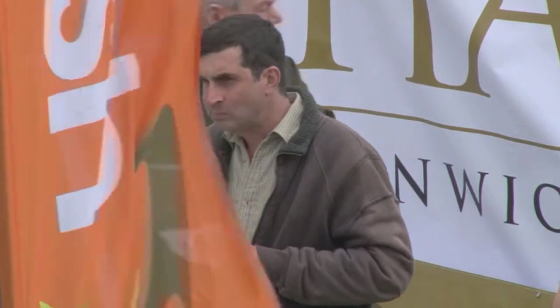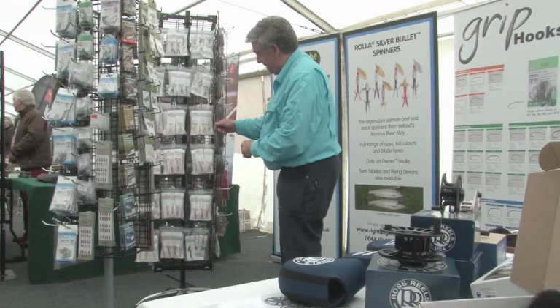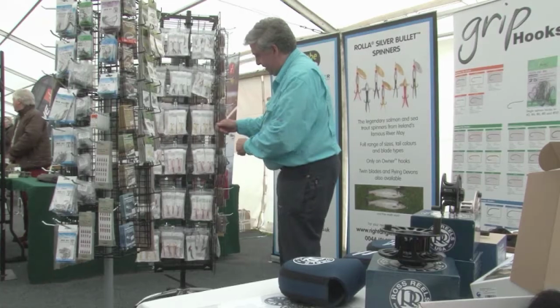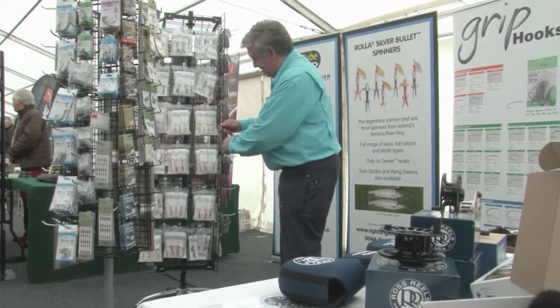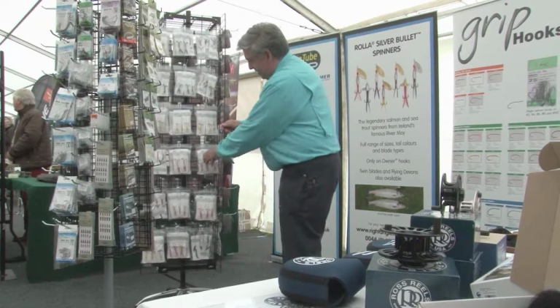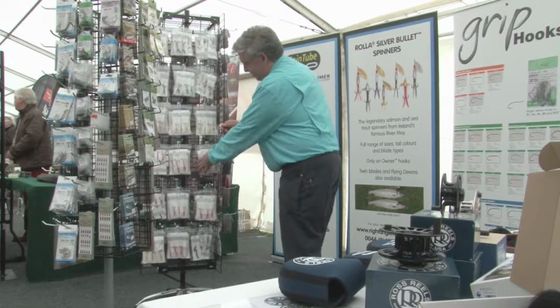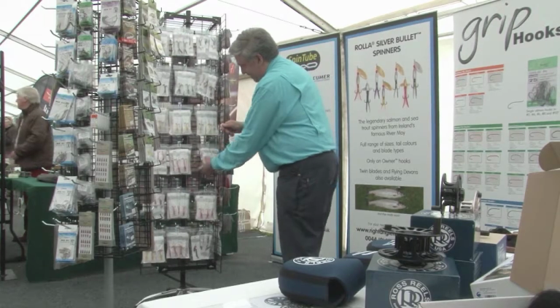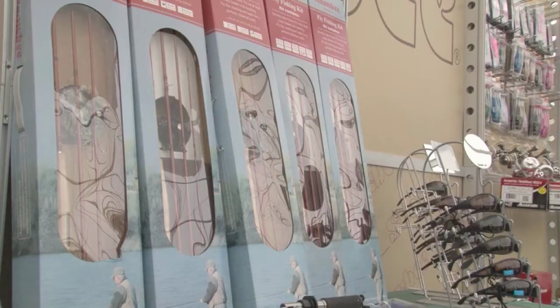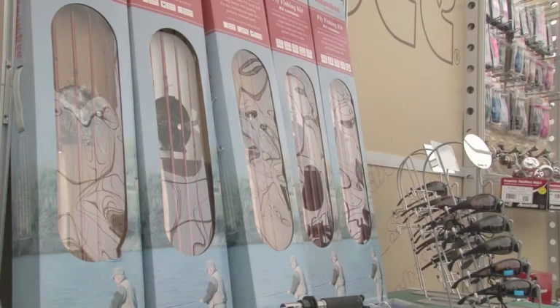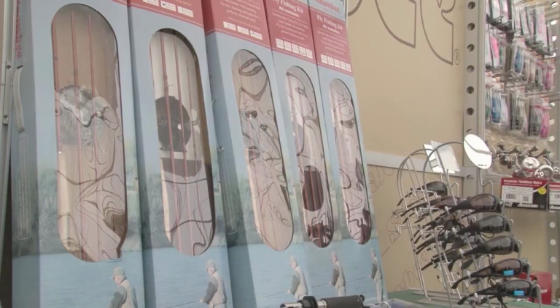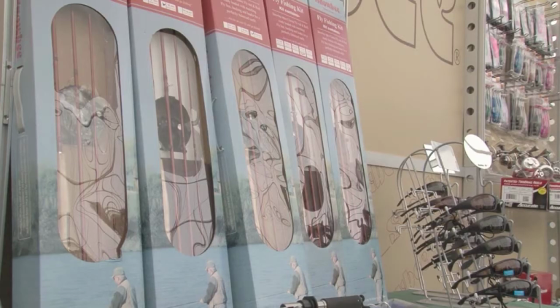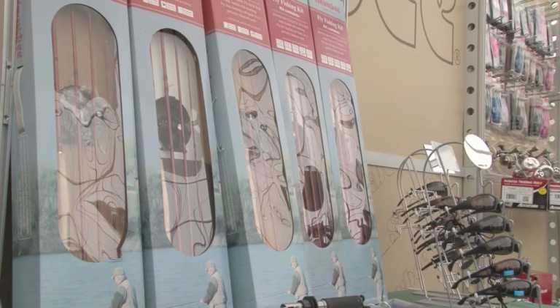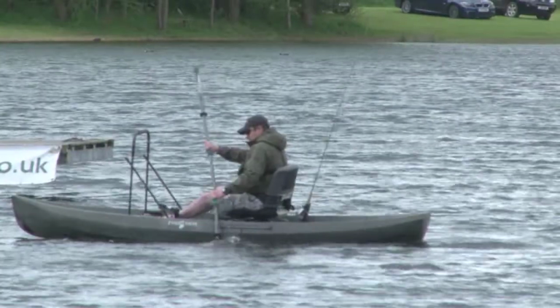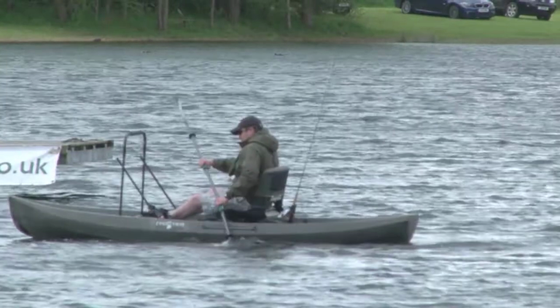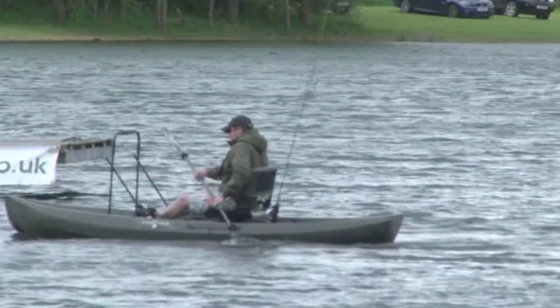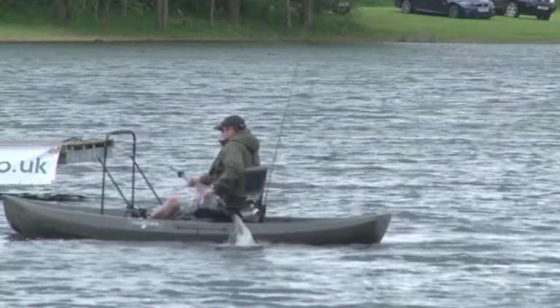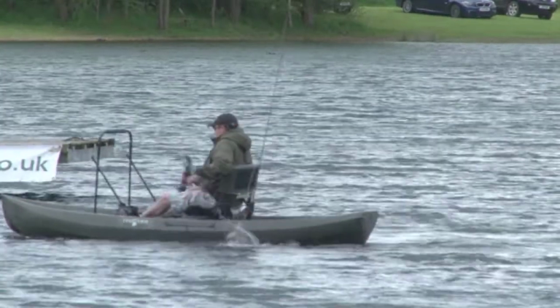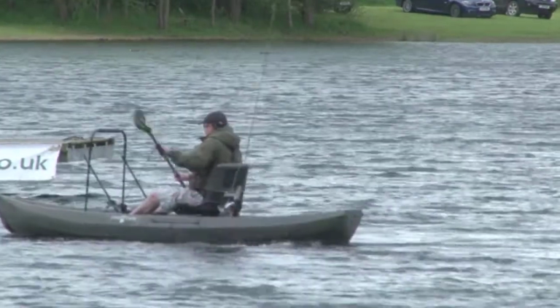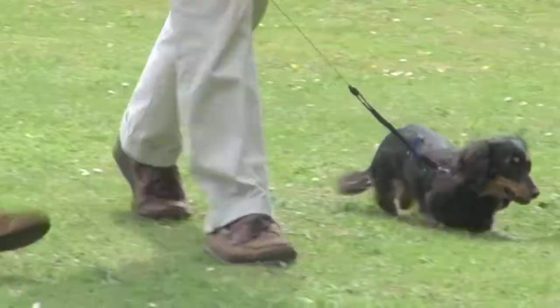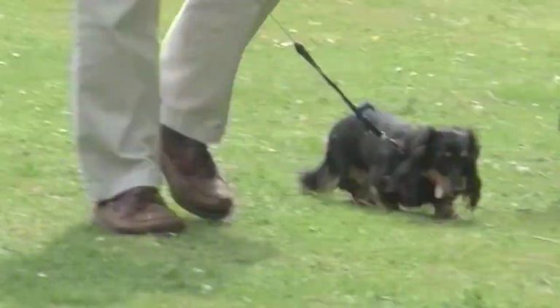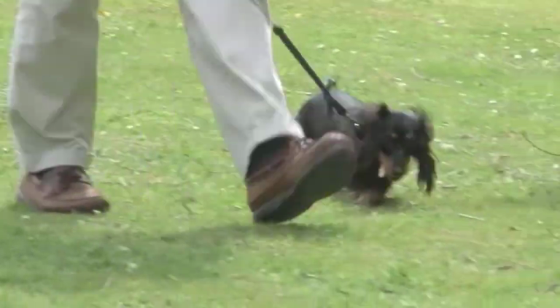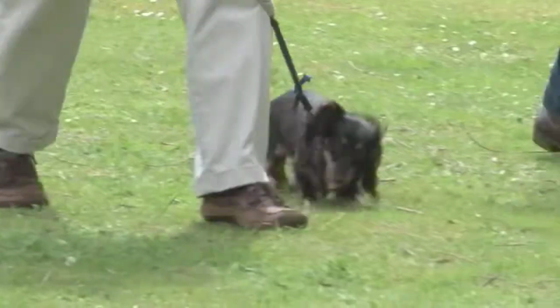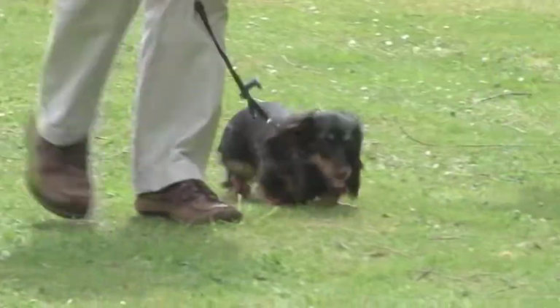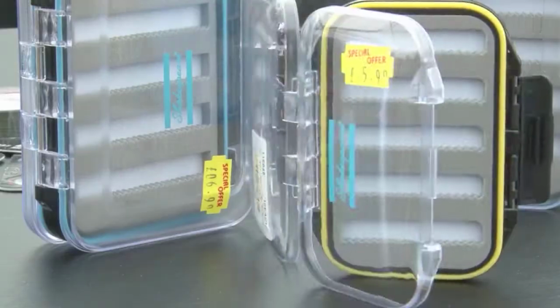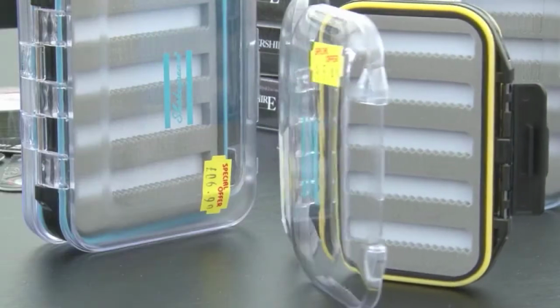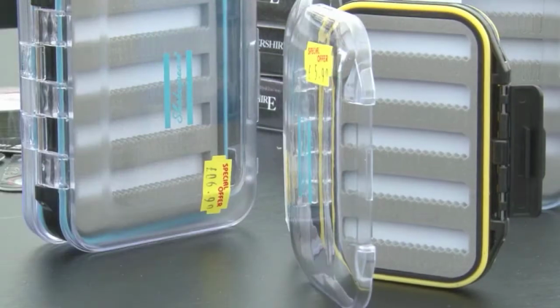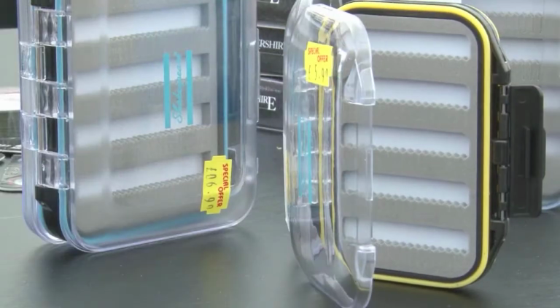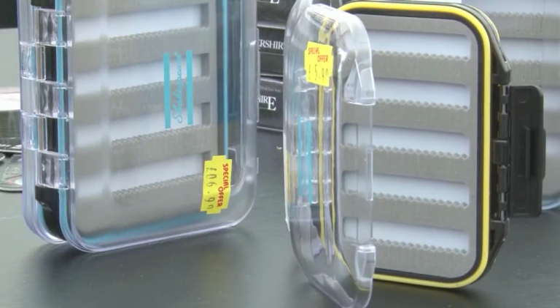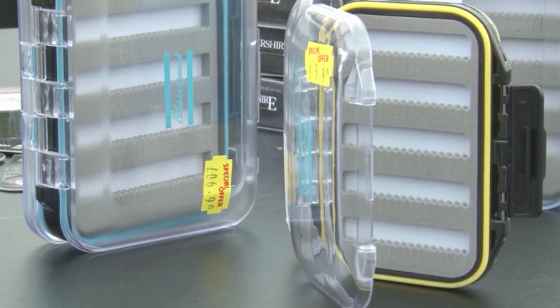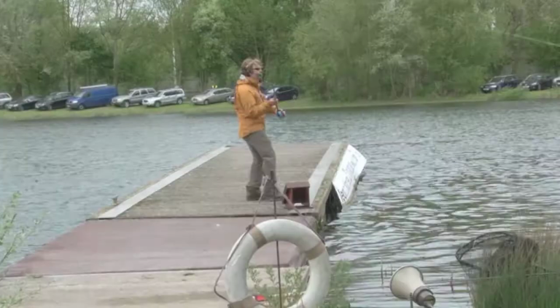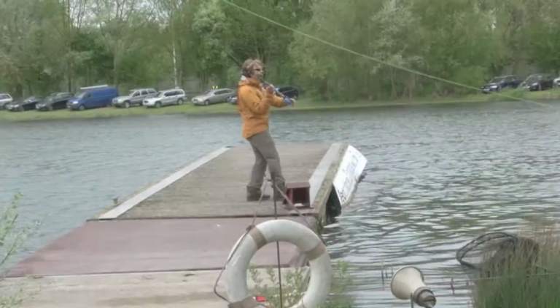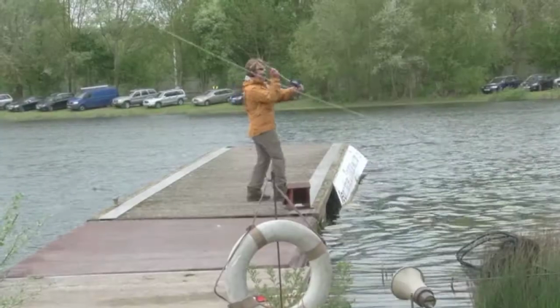Today's angler can reach the parts that others have only dreamed of, thanks to new rods, new reels, and even an innovative method of mending waders.